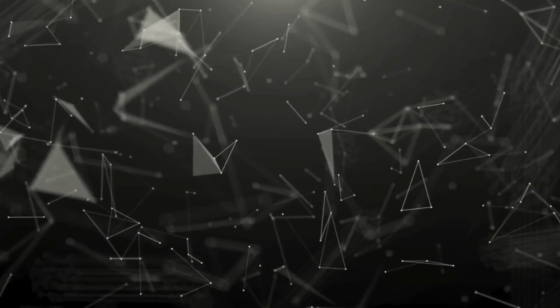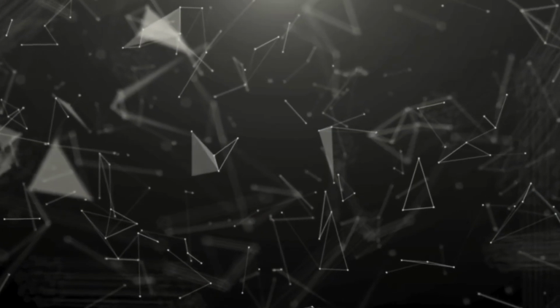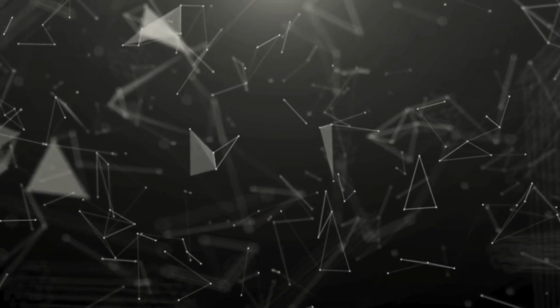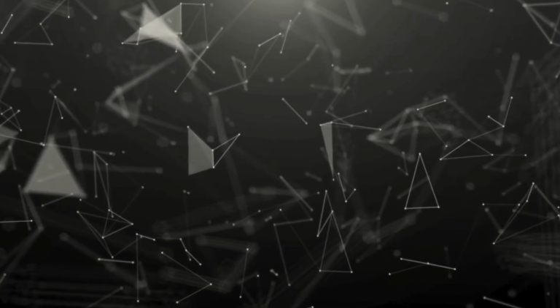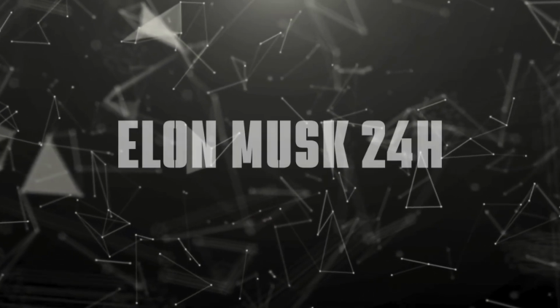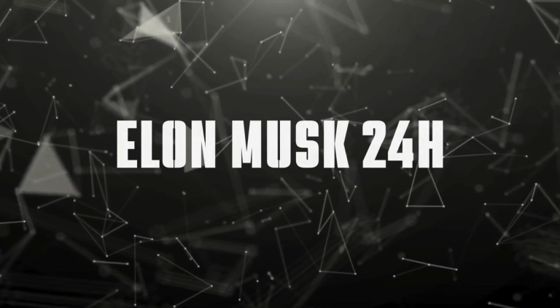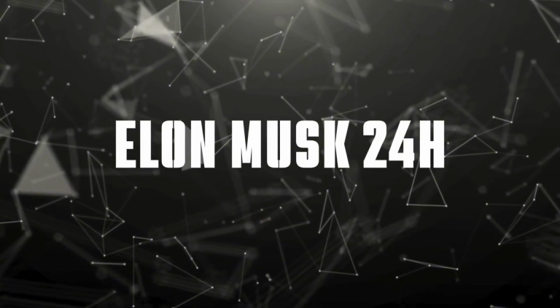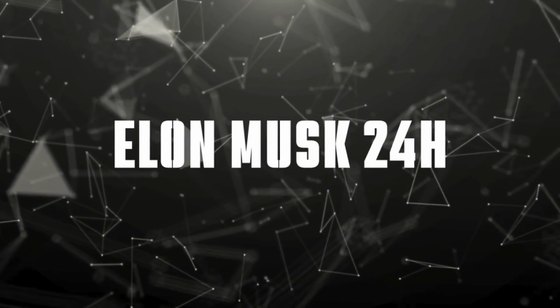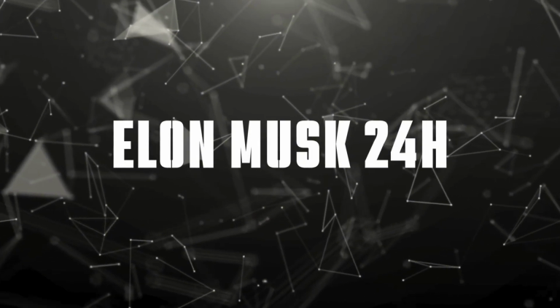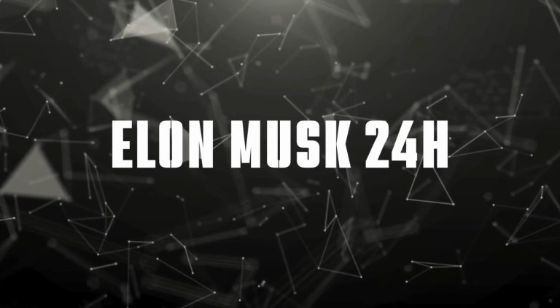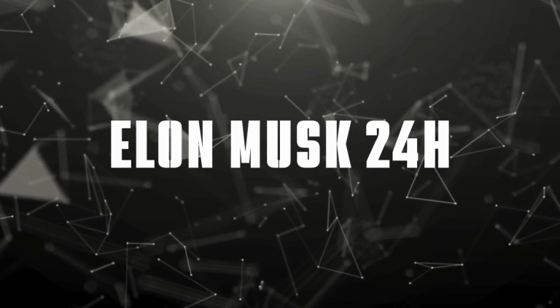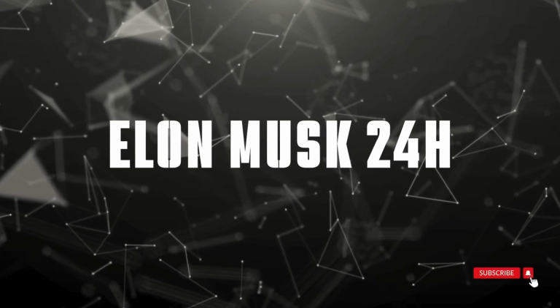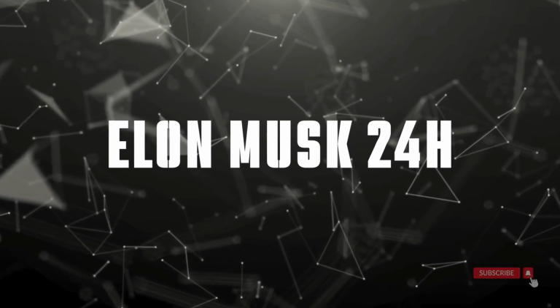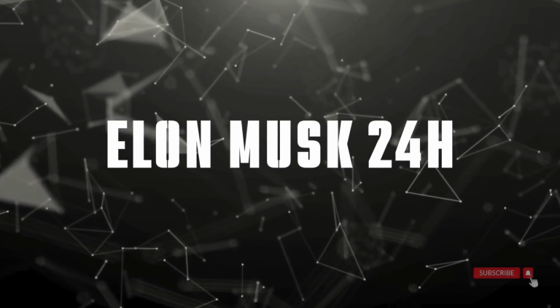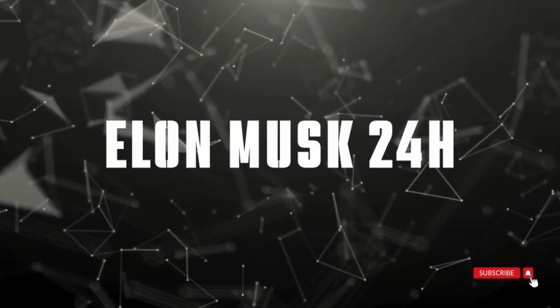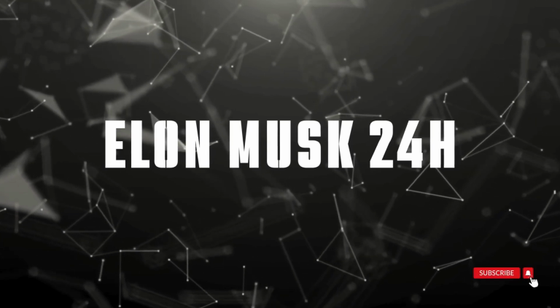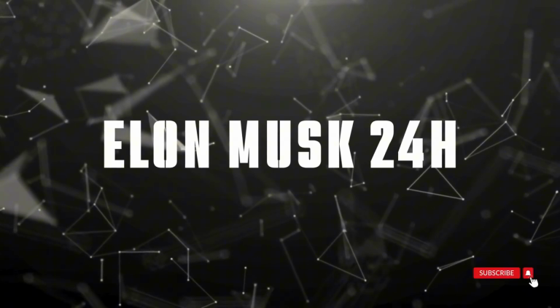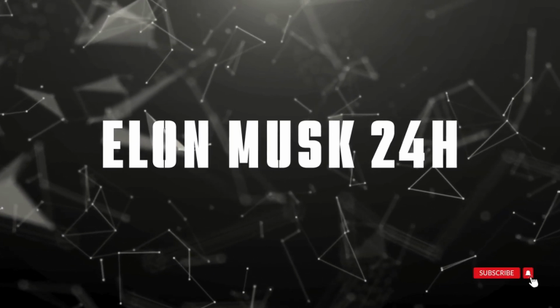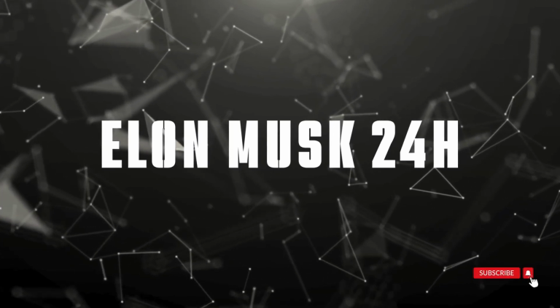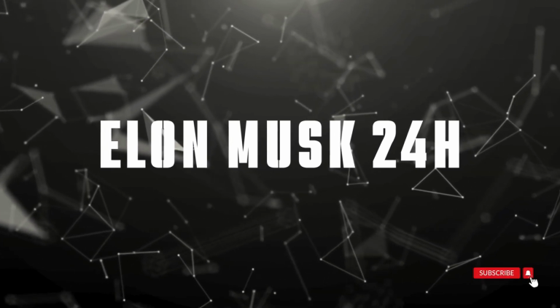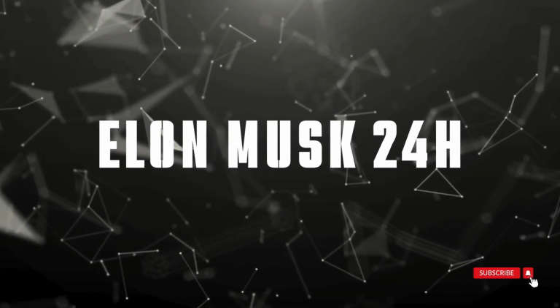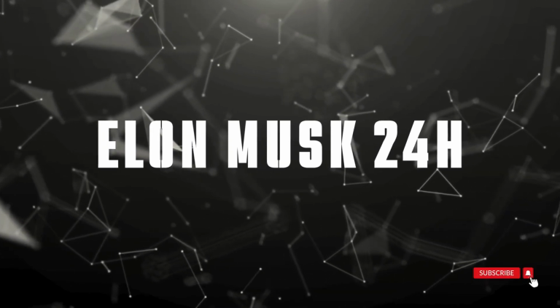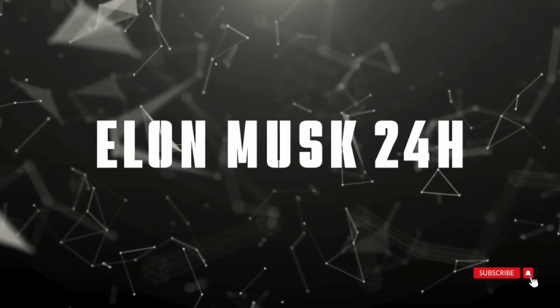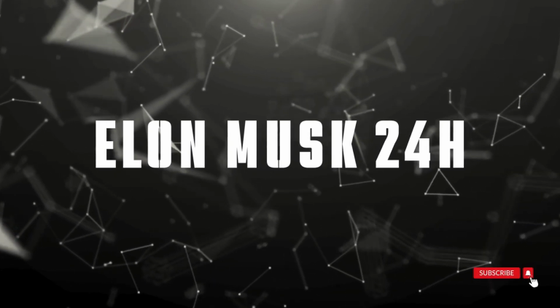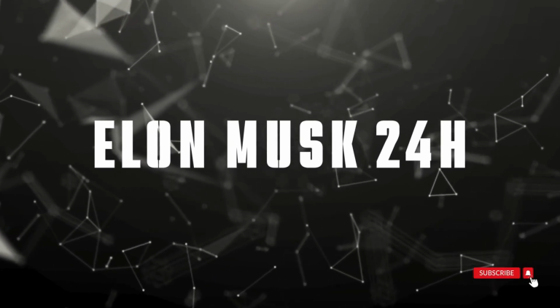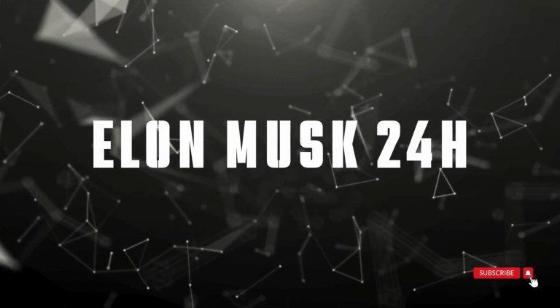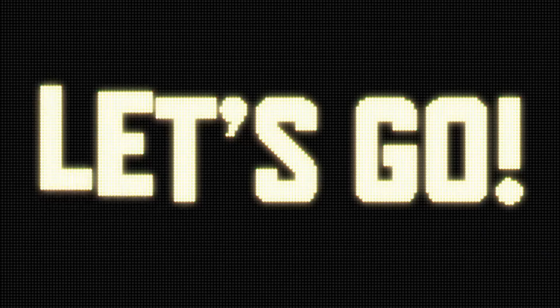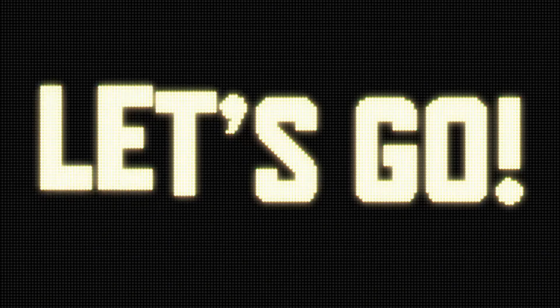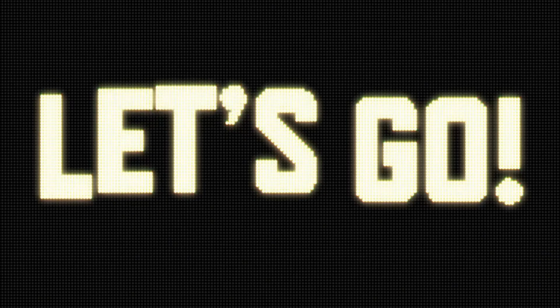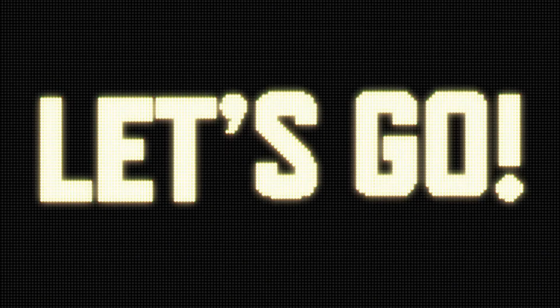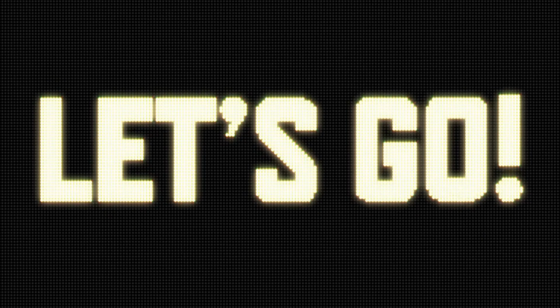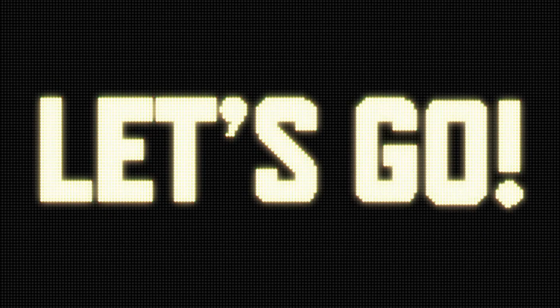Welcome to Elon Musk 24 Hours, your premier source for space industry developments. Let's dive right in.